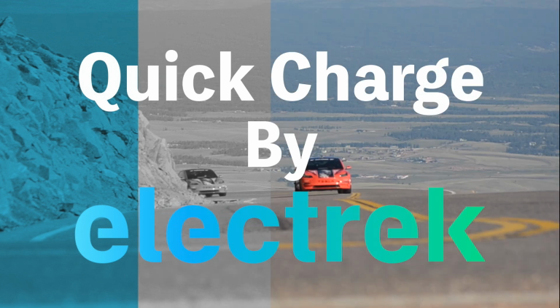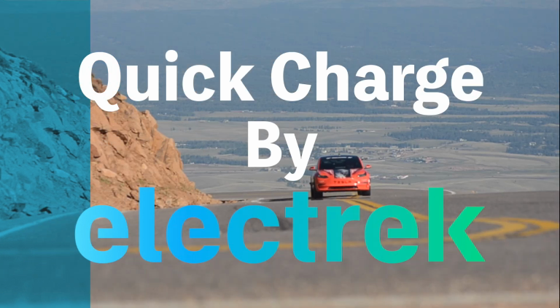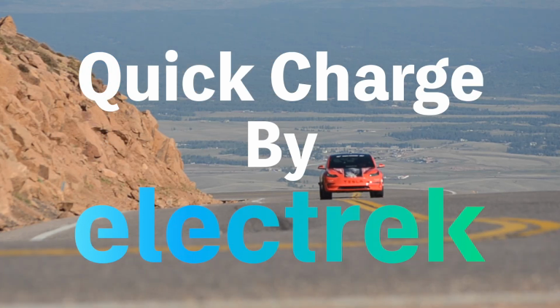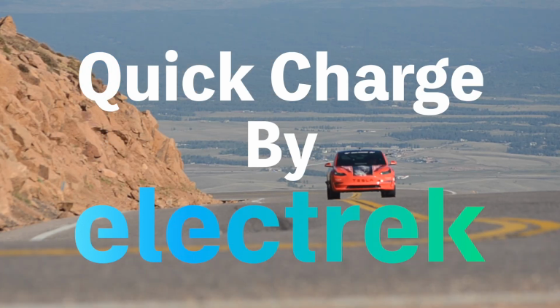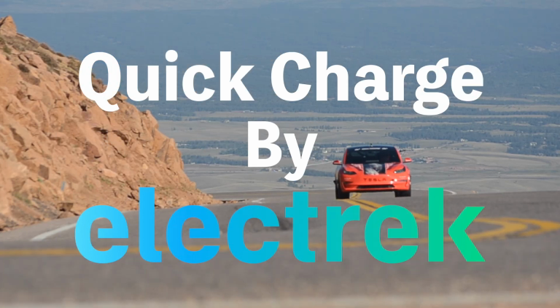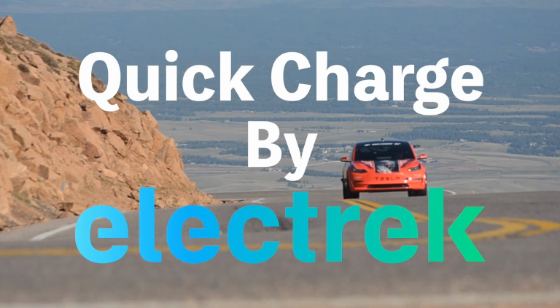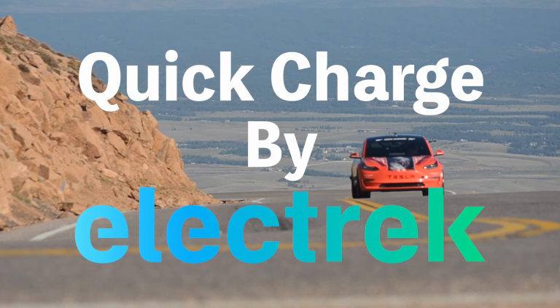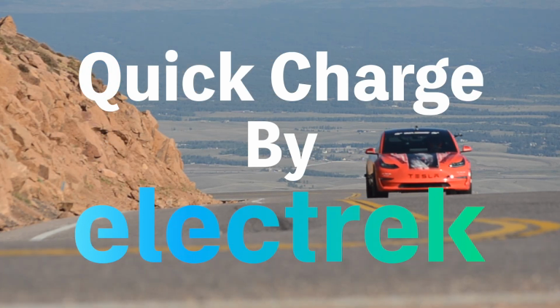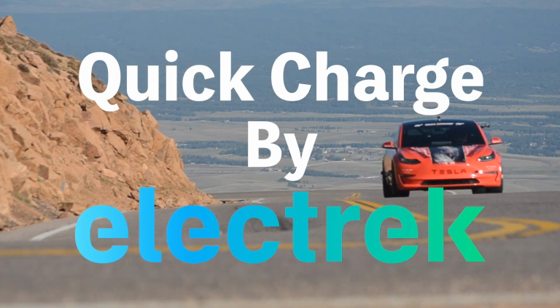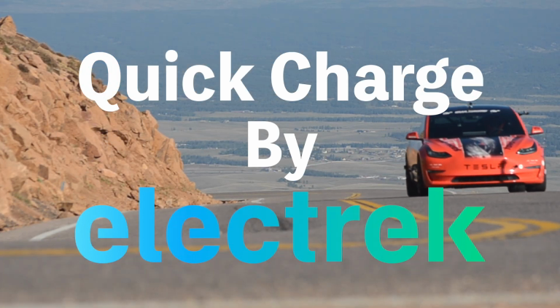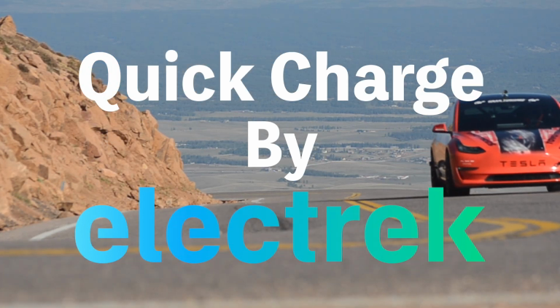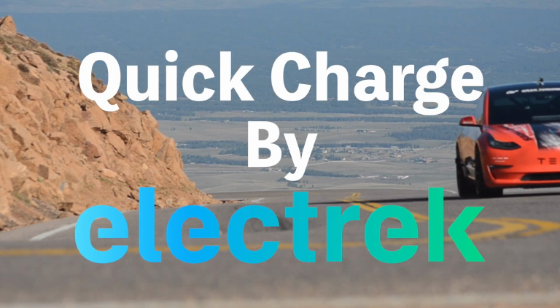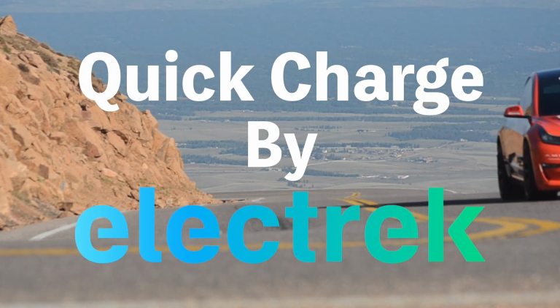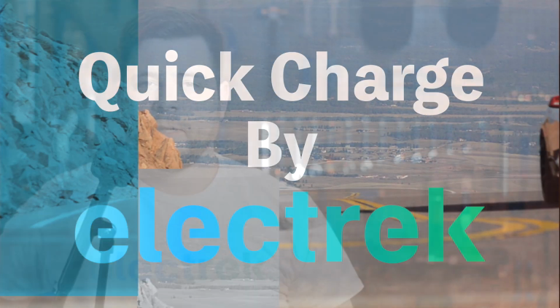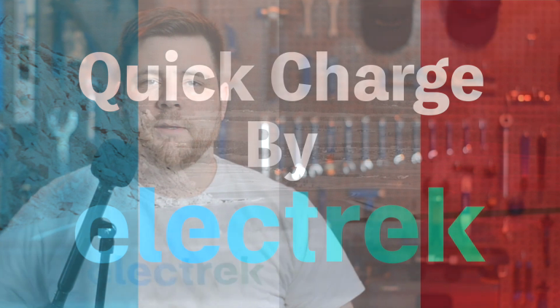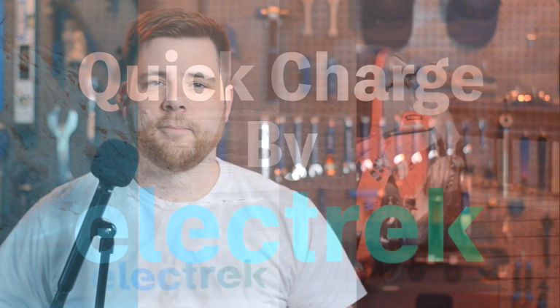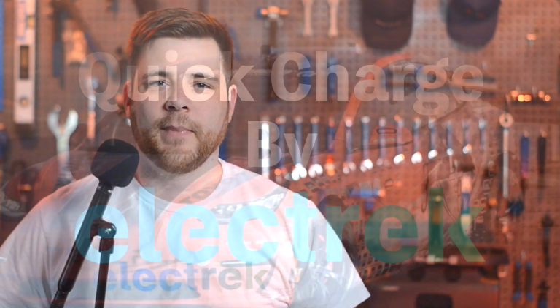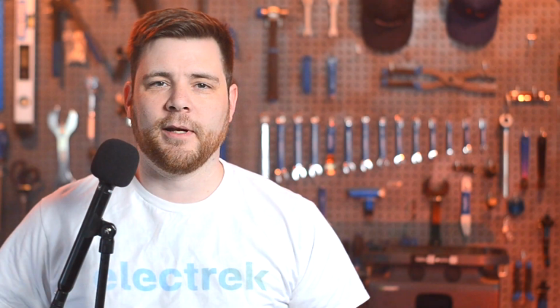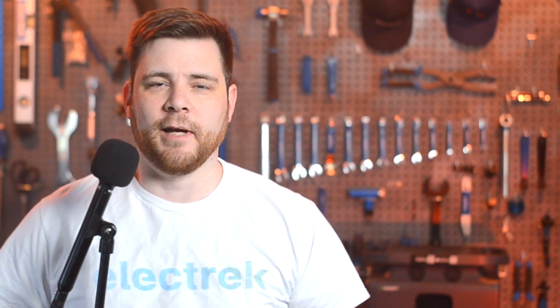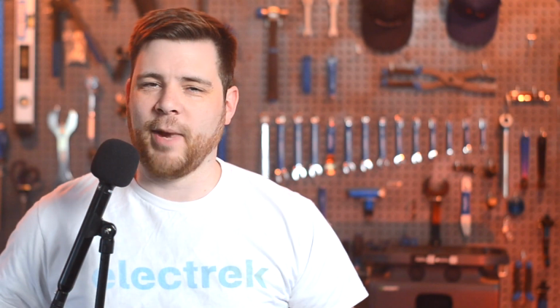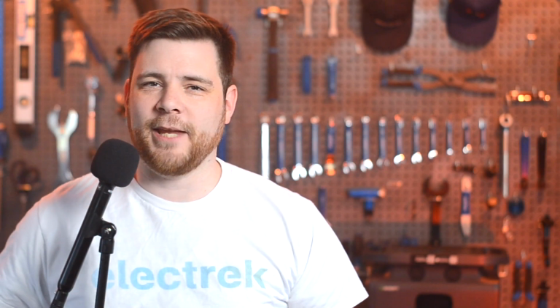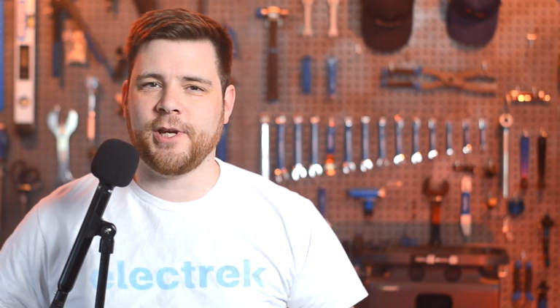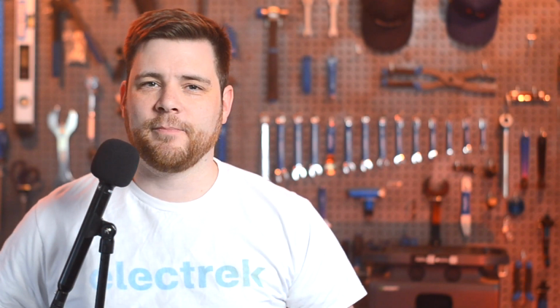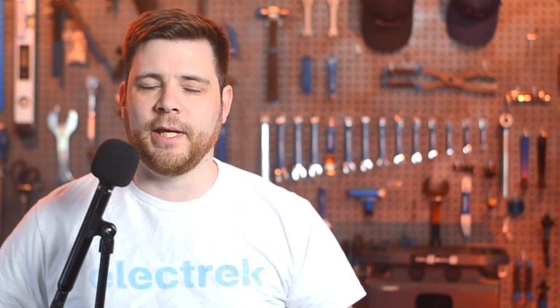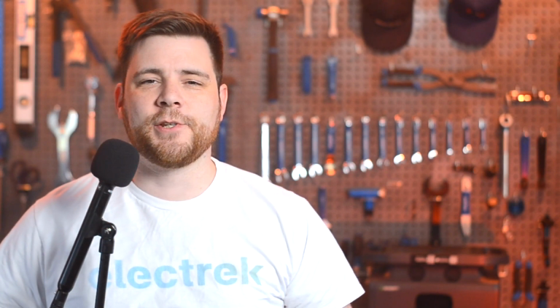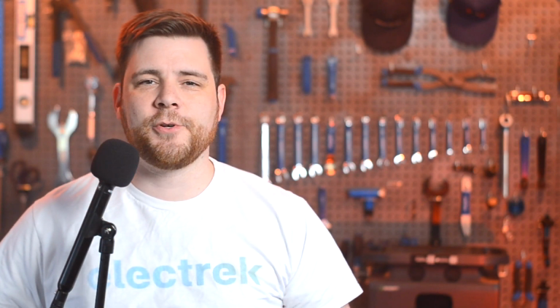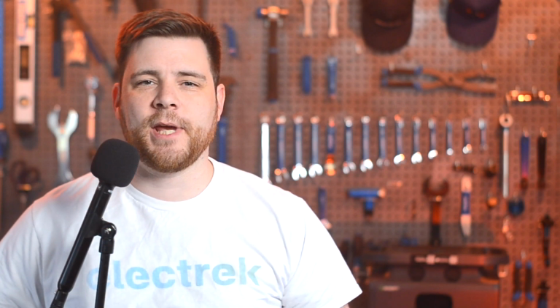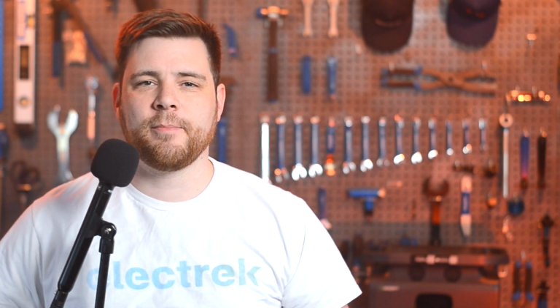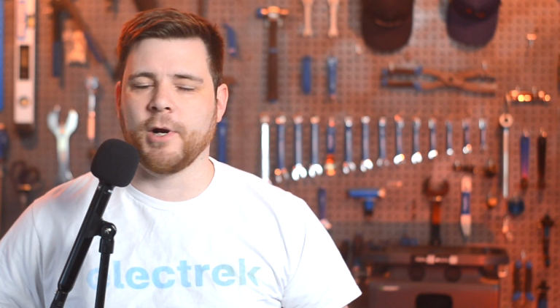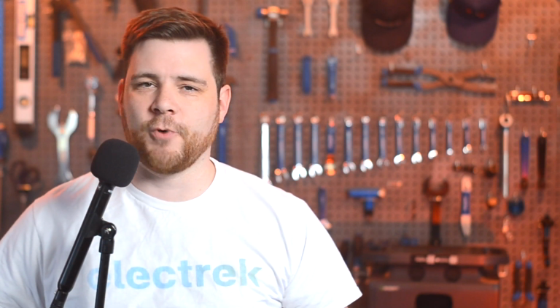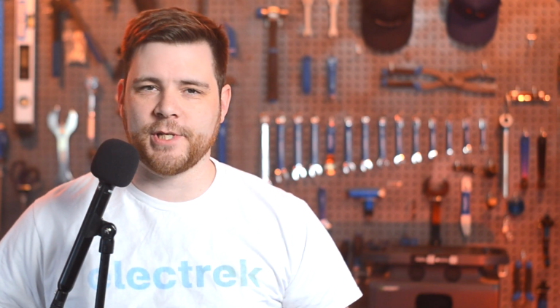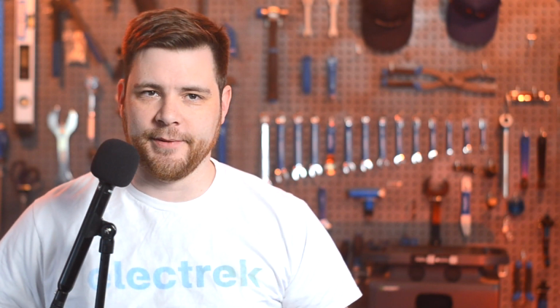Hello, and welcome to Quick Charge by Electrek. I'm Mikey G, and it's Tuesday, March 14th.